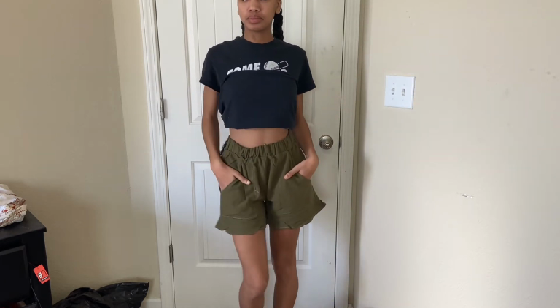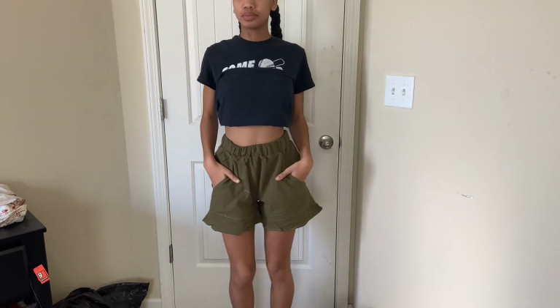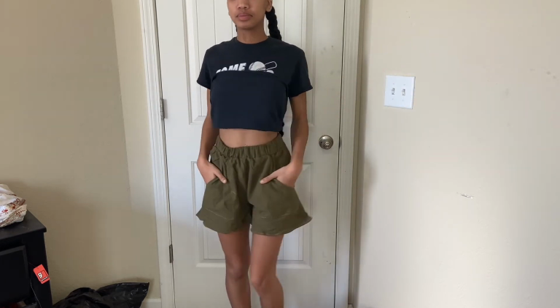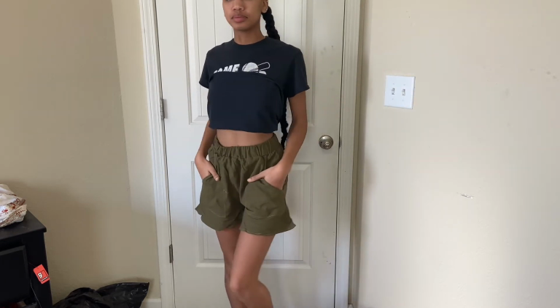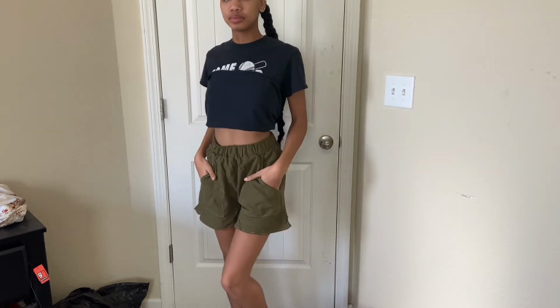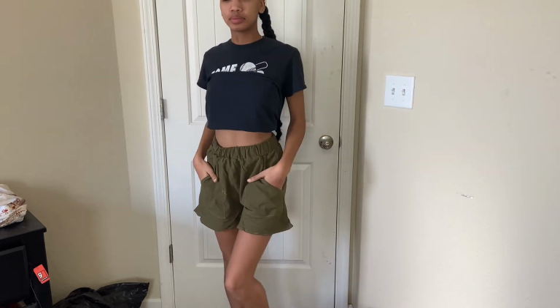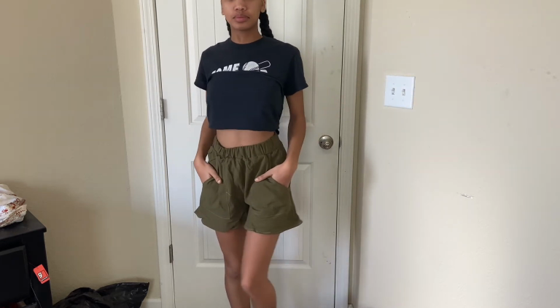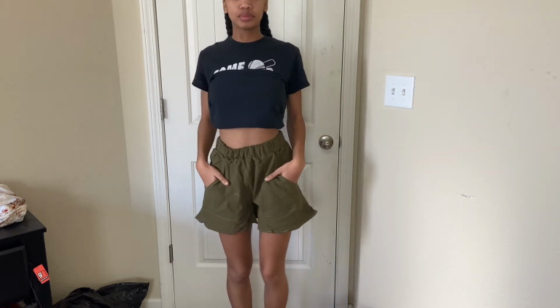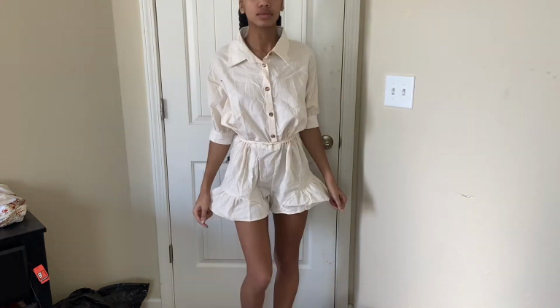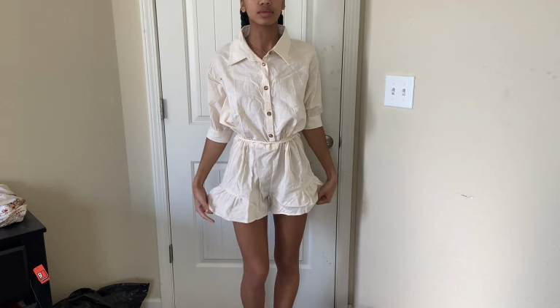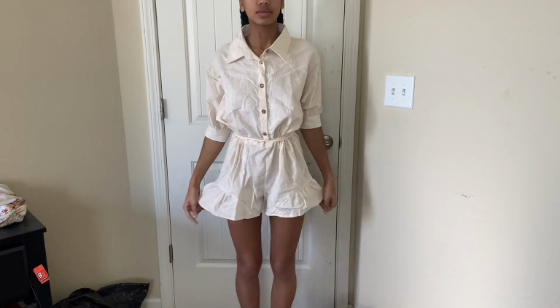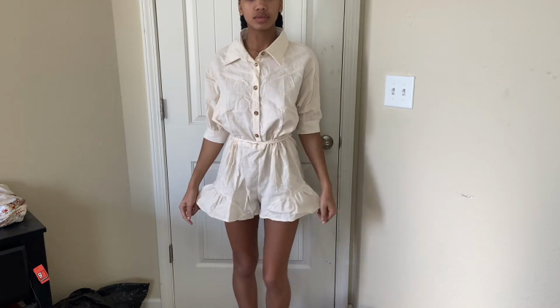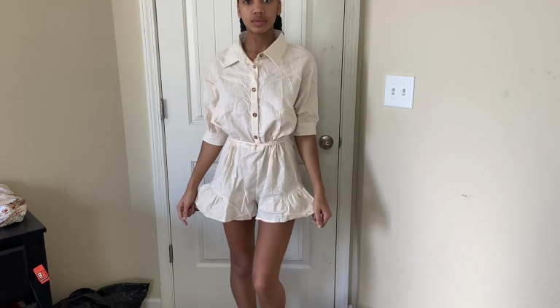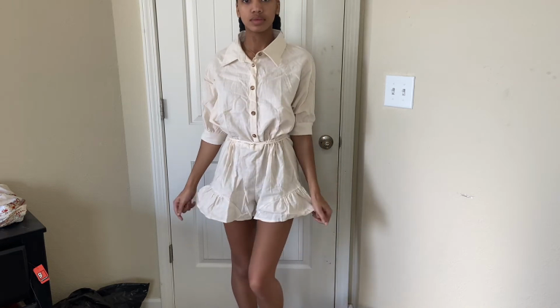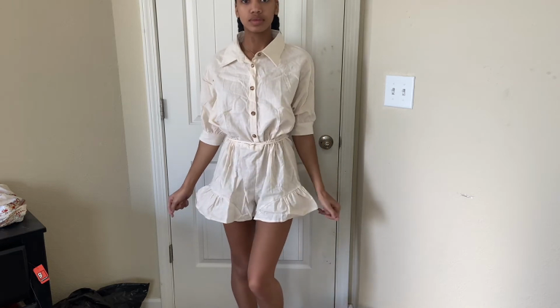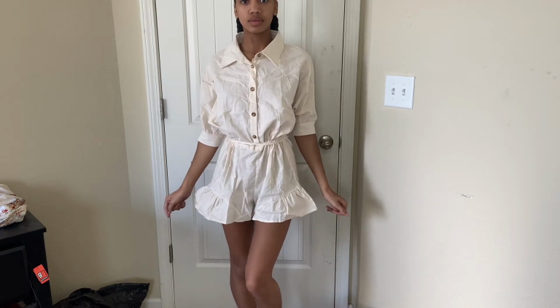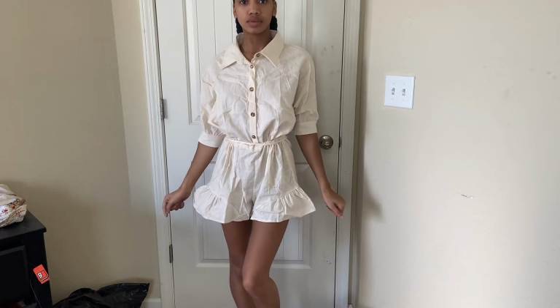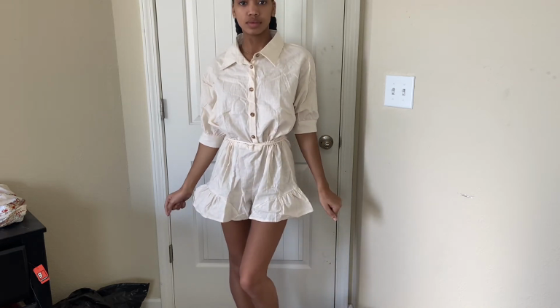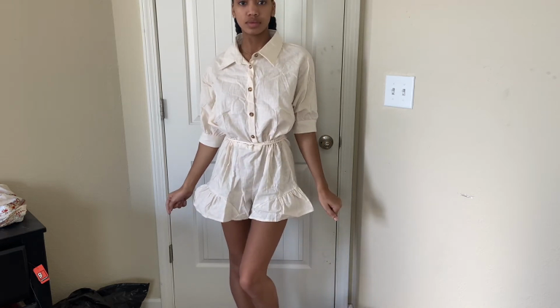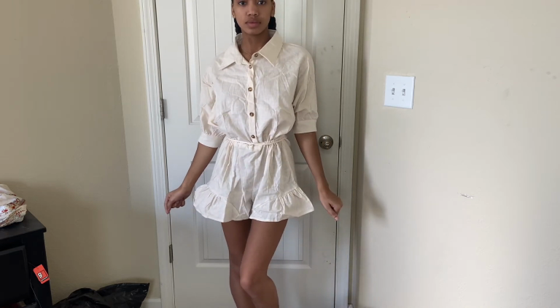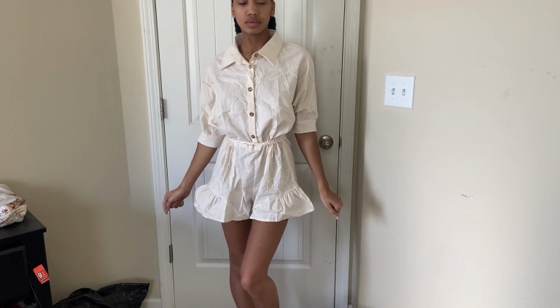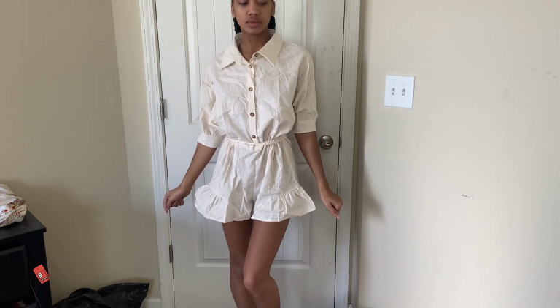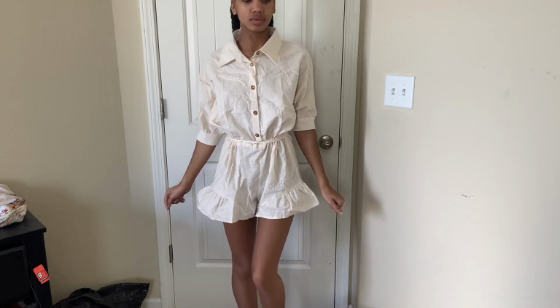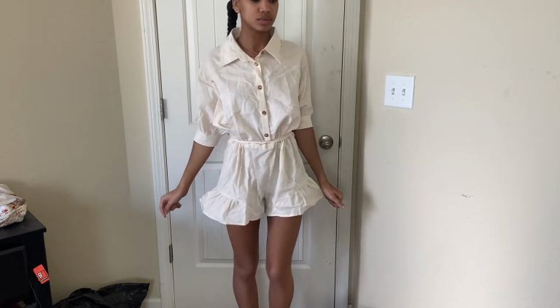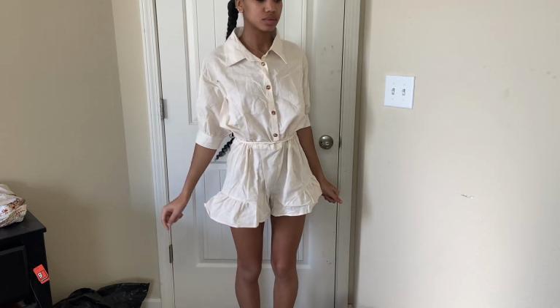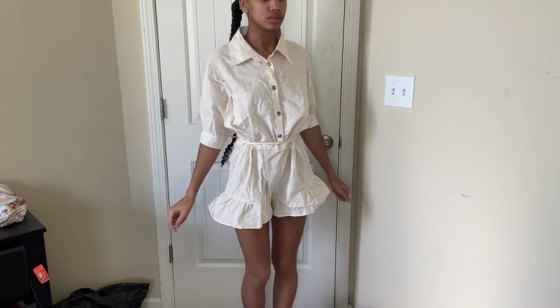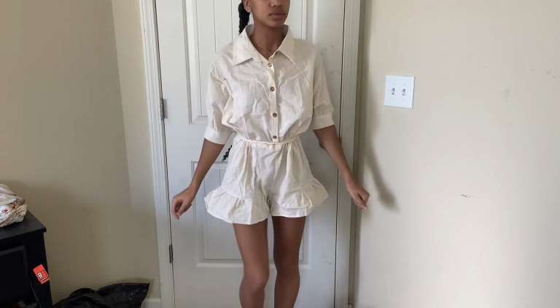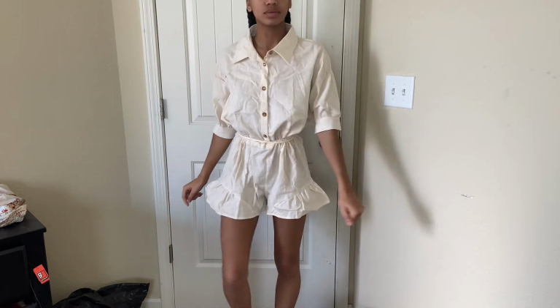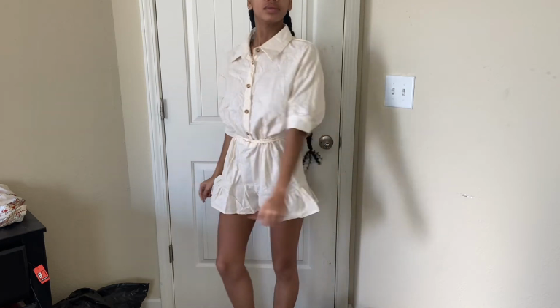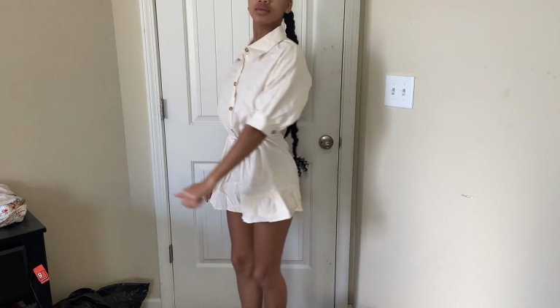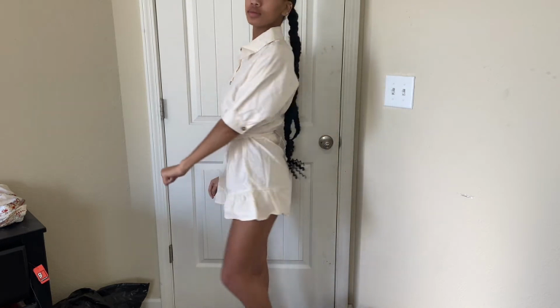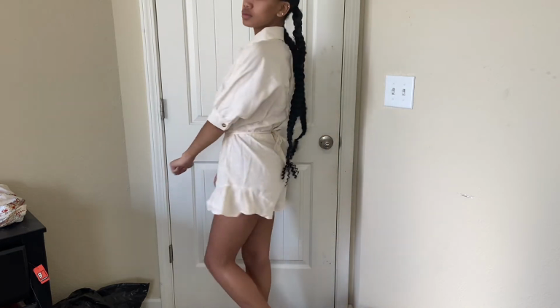Lastly, I got this brown sweater and it has a hood, and it's just really comfortable. Definitely like.